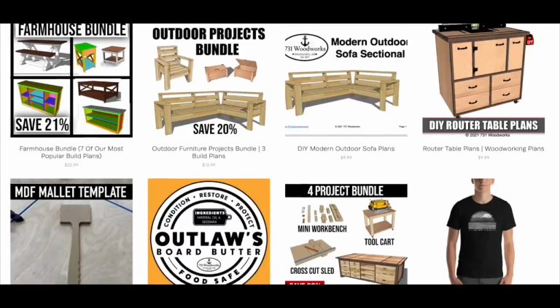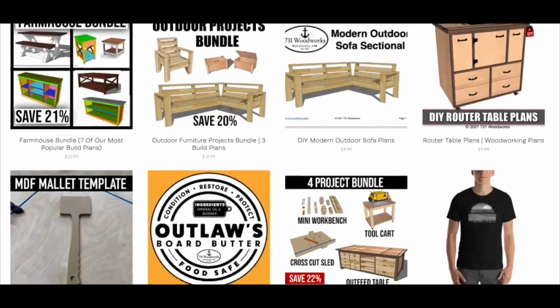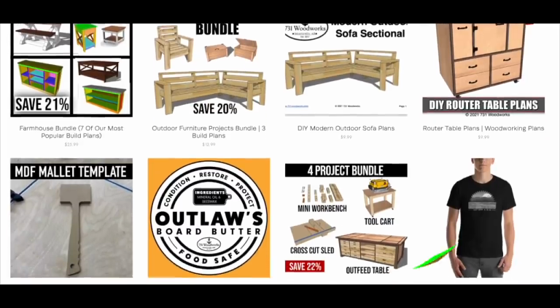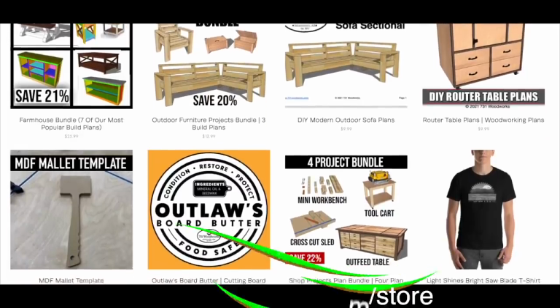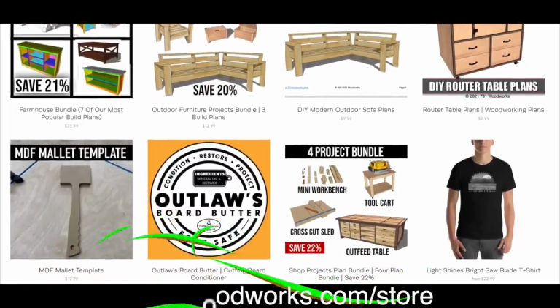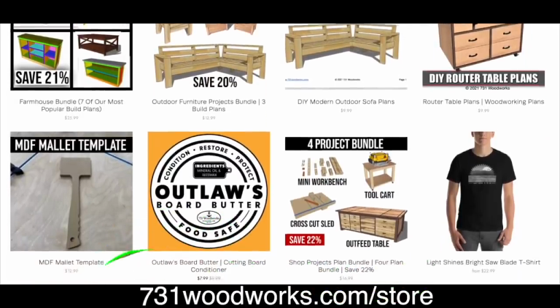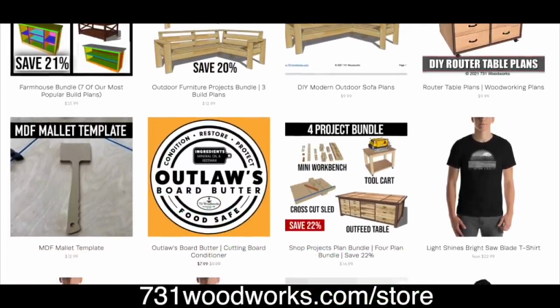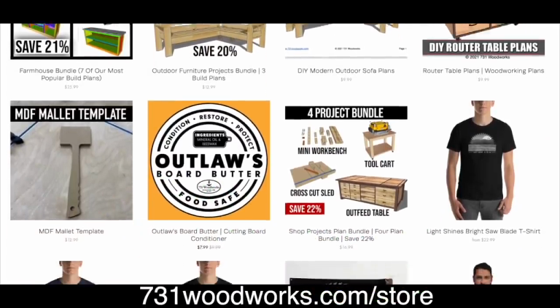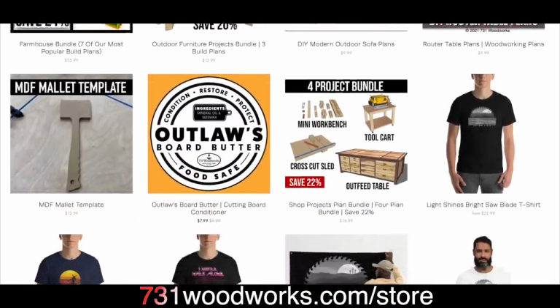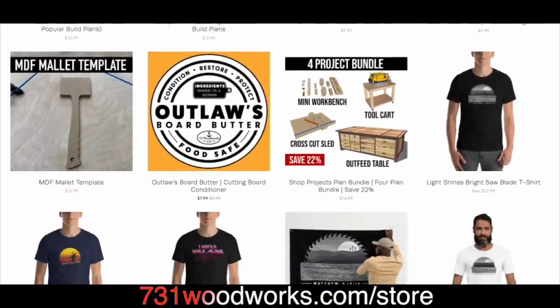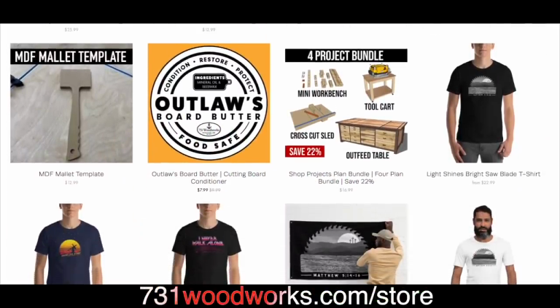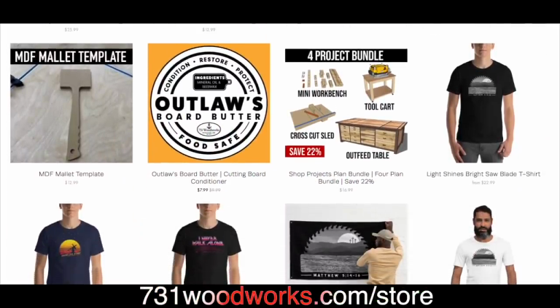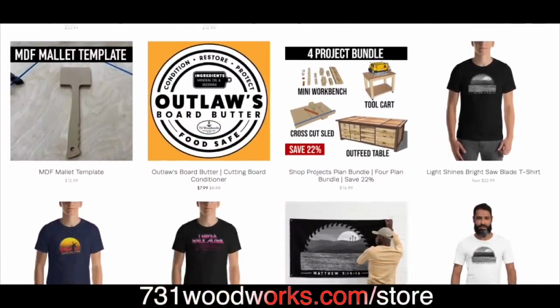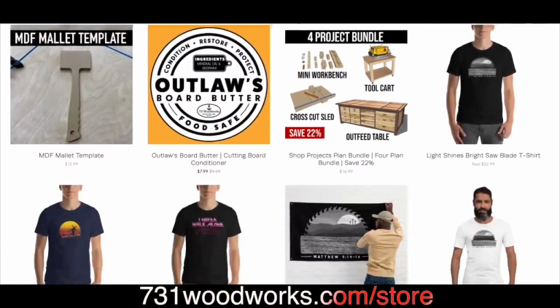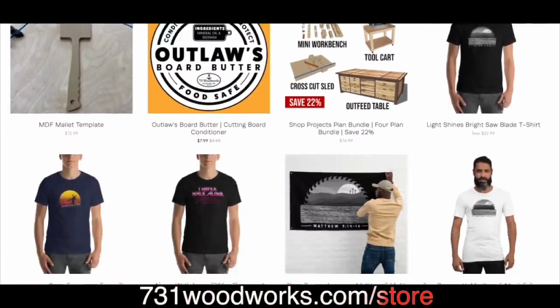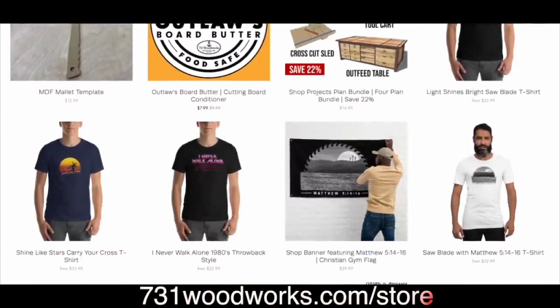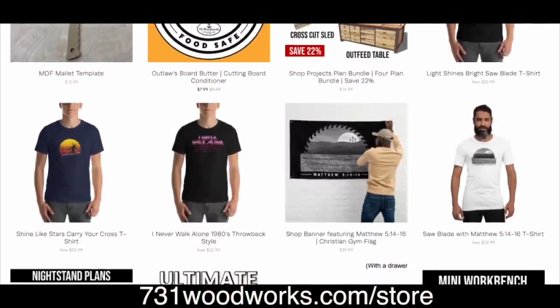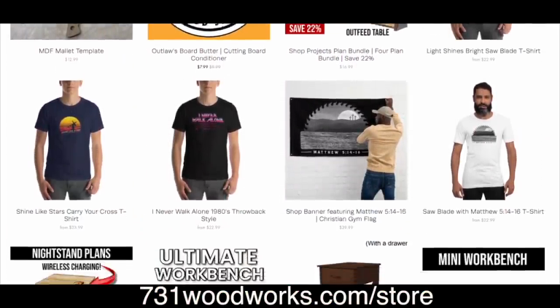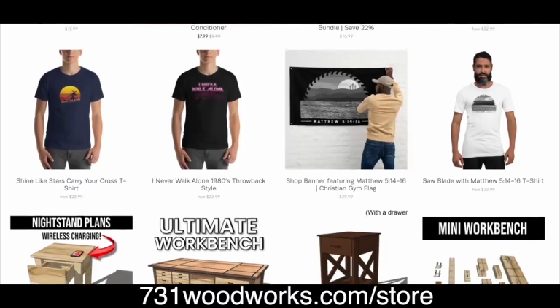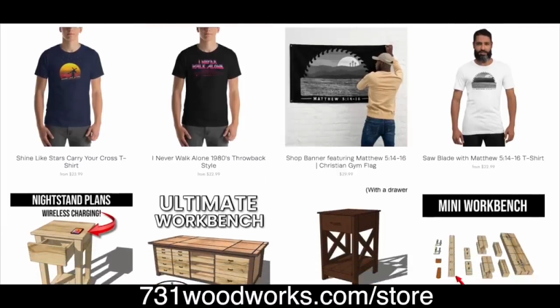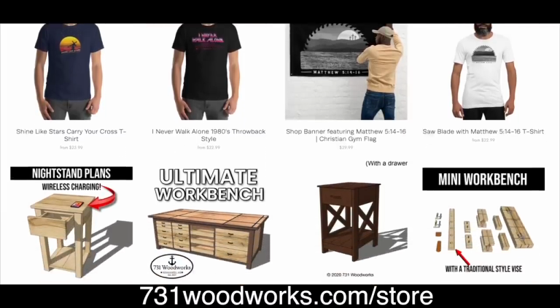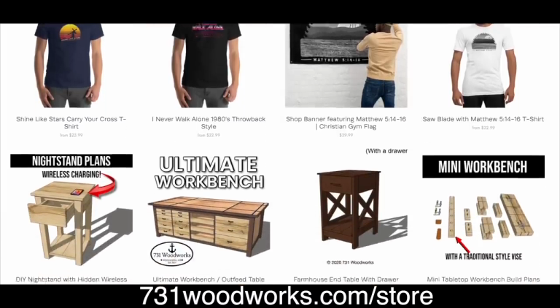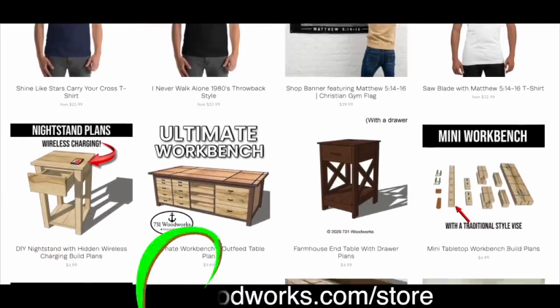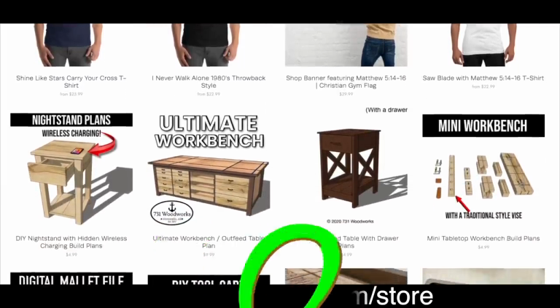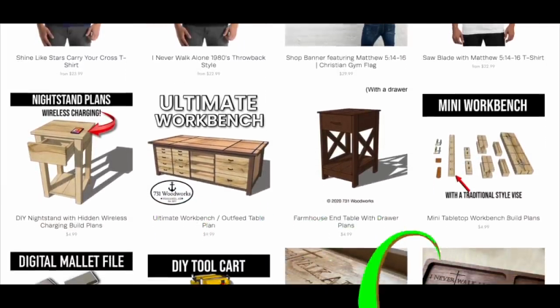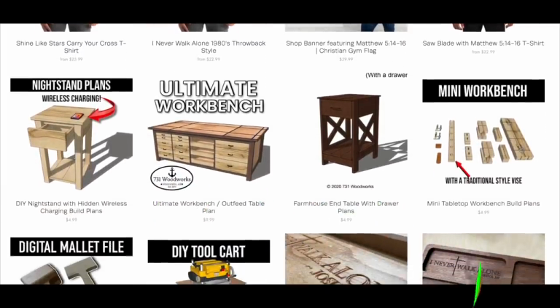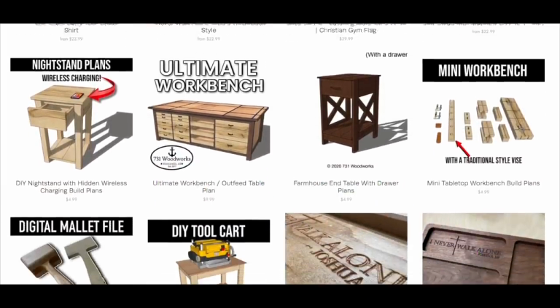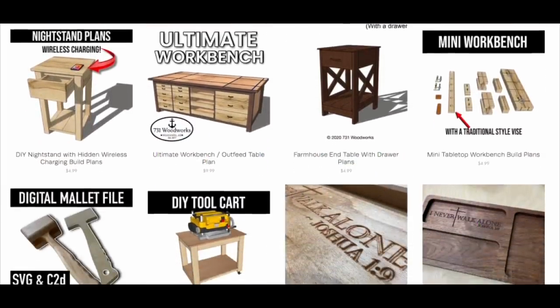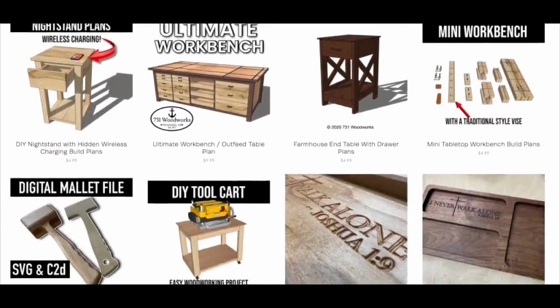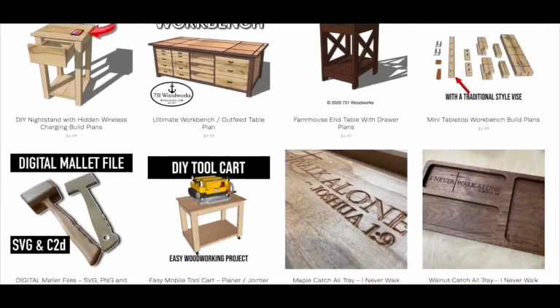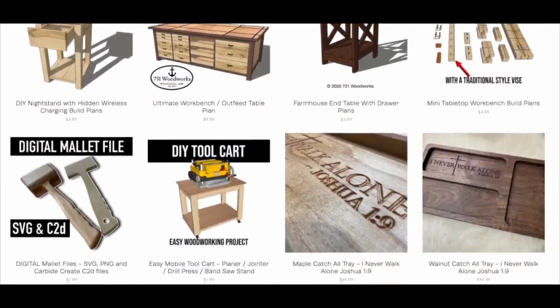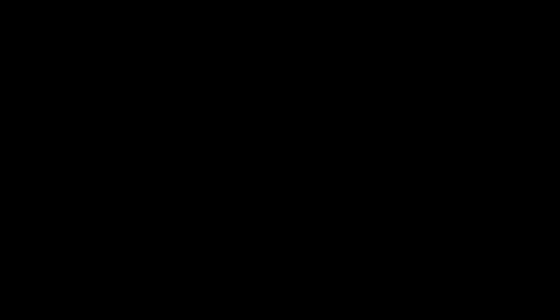This video is brought to you by 731woodworks.com. Go check out our online store. We have easy-to-follow build plans to help you make awesome projects.